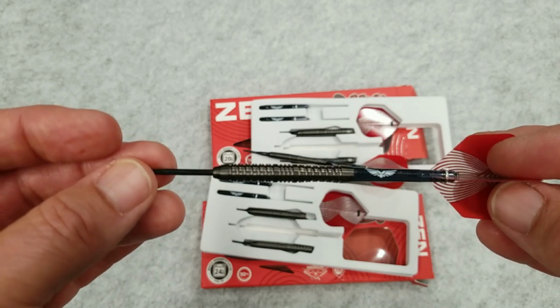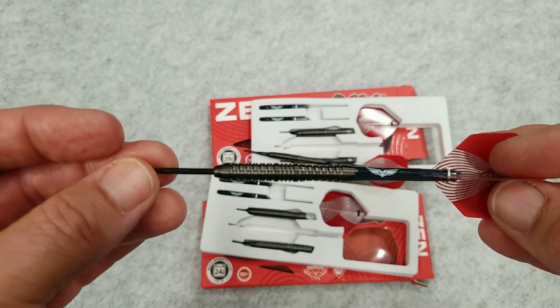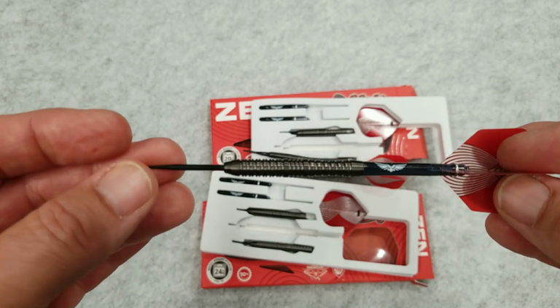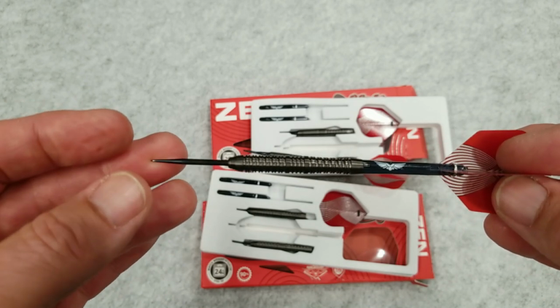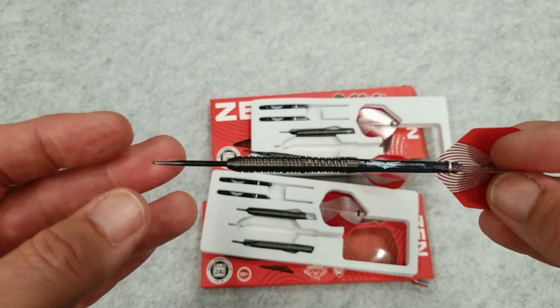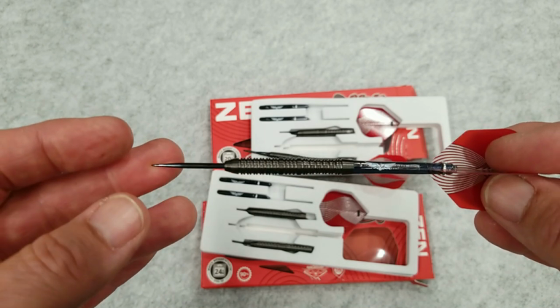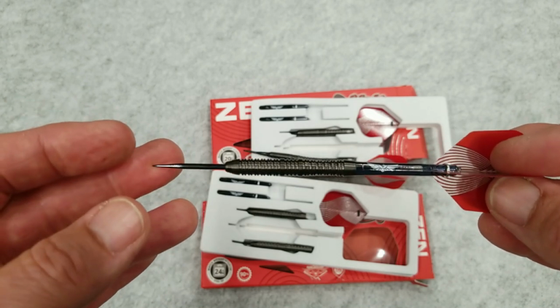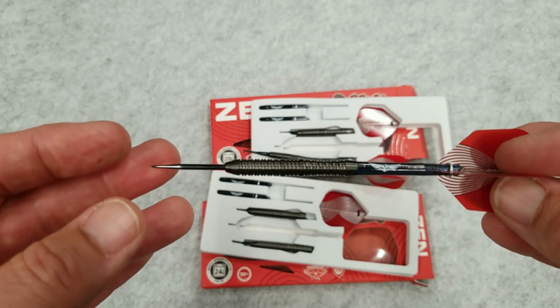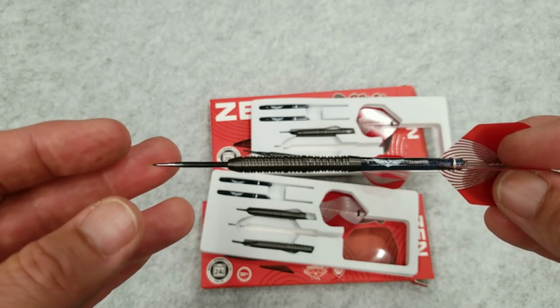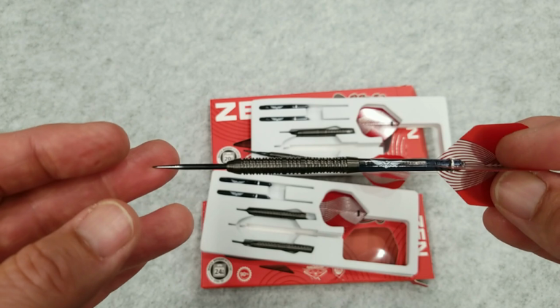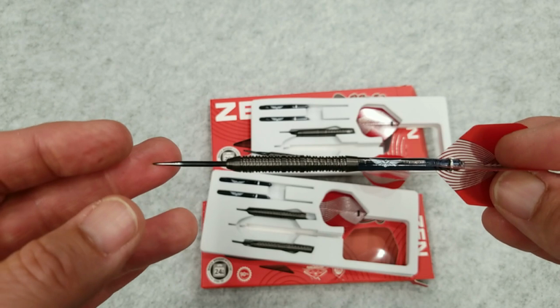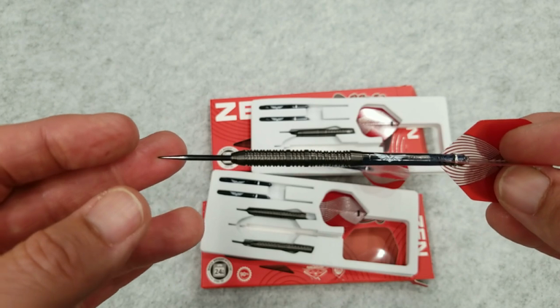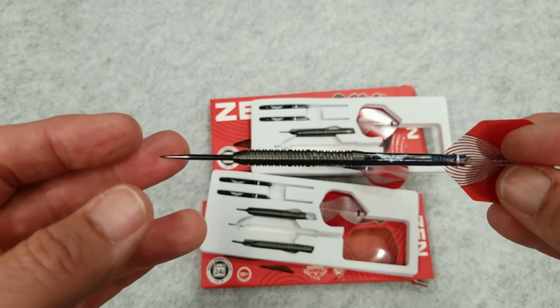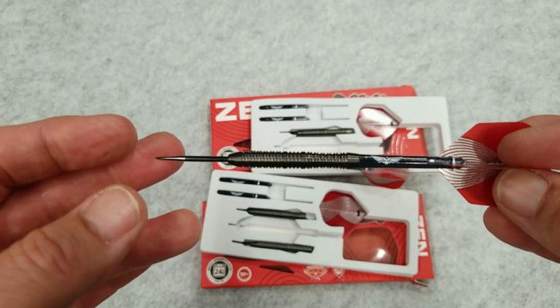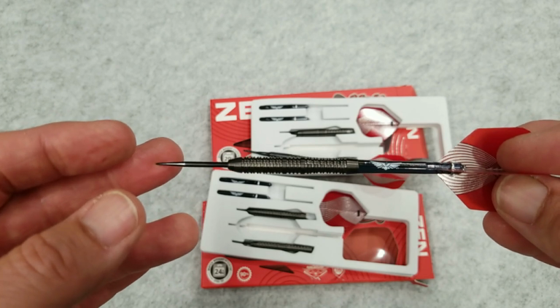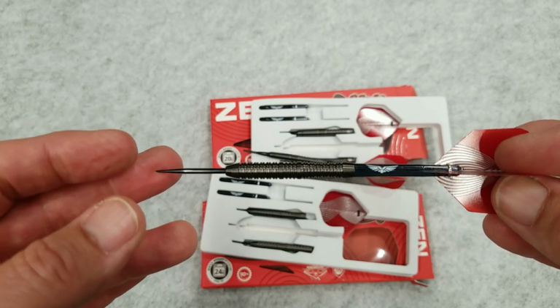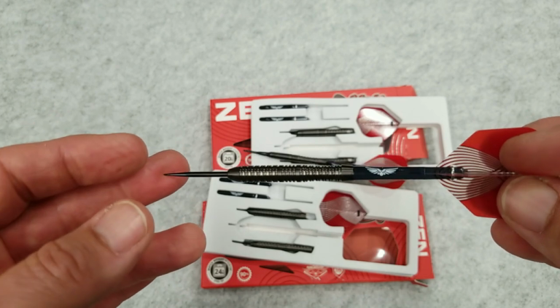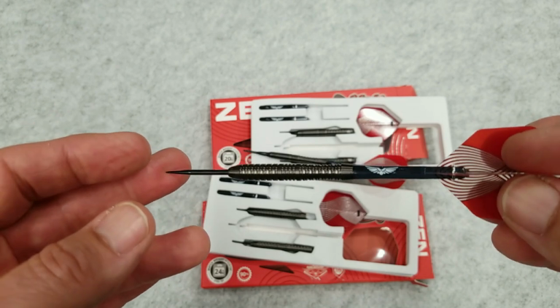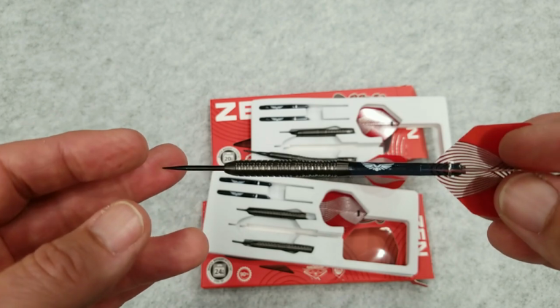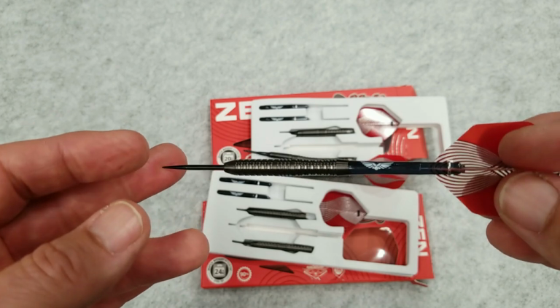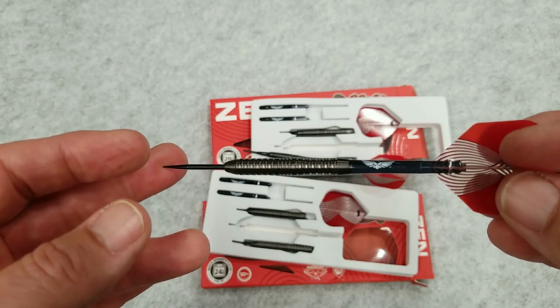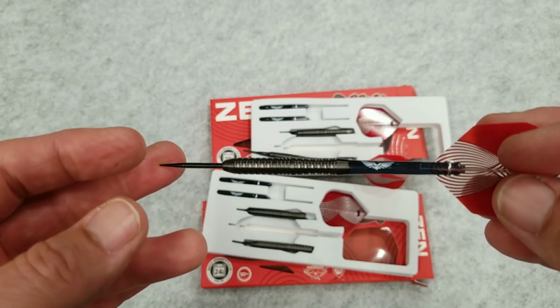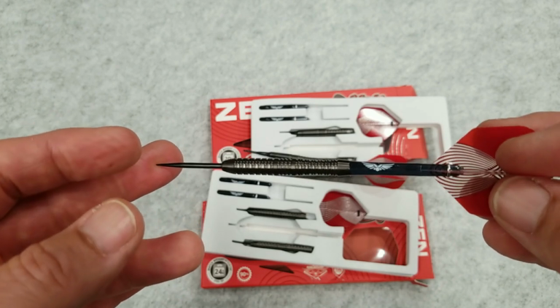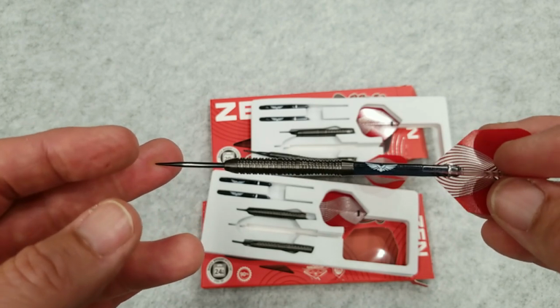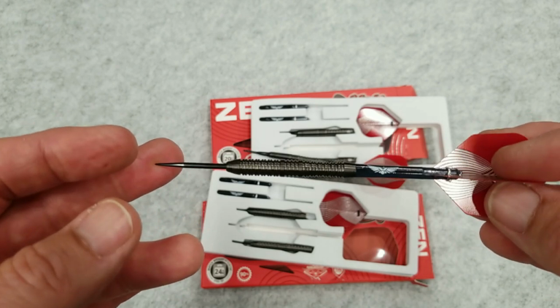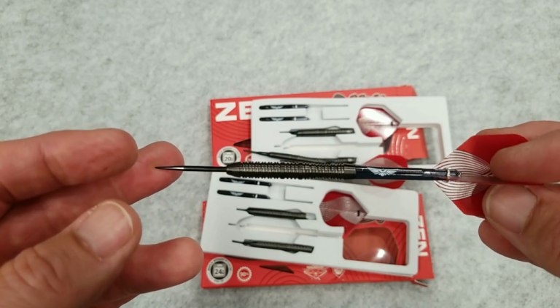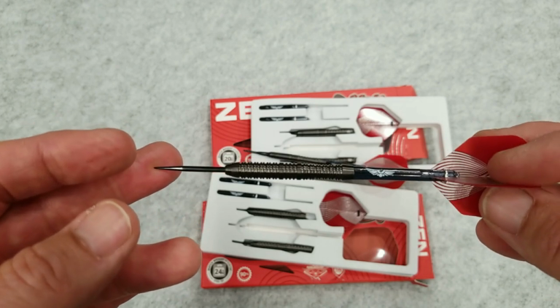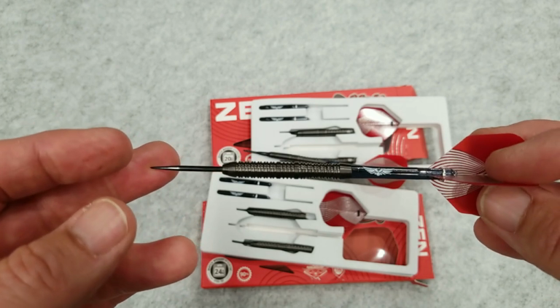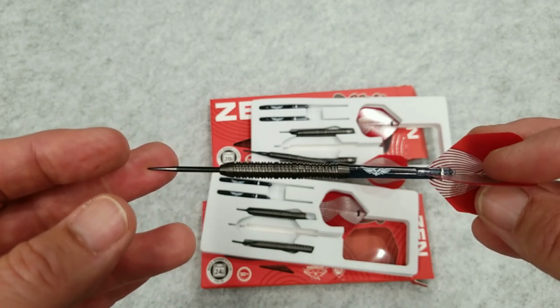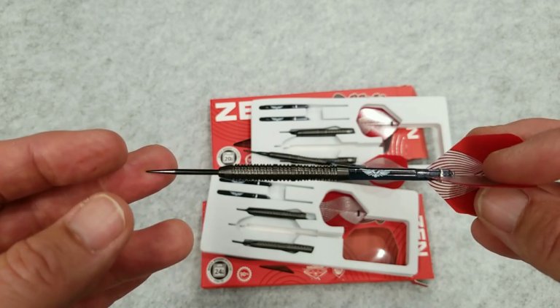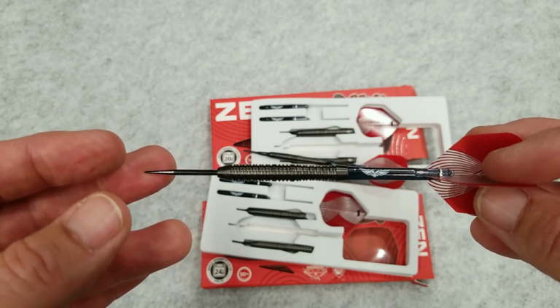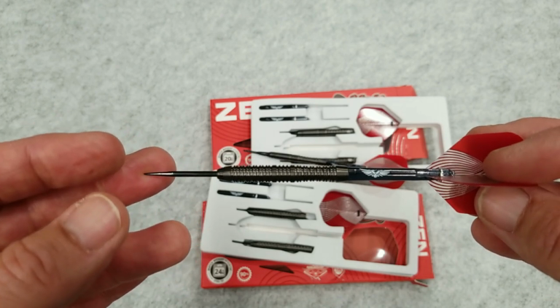I recommend looking at picking these up. It's a good price point — under $60 US — and it is a 90% tungsten barrel with the black titanium coating. Really nice looking barrel. Thanks for watching. Don't forget to like and share and all that fun stuff, and we'll see you on the next one.